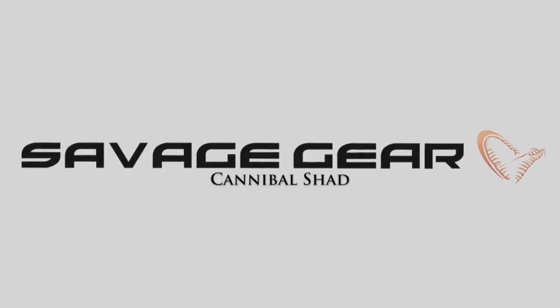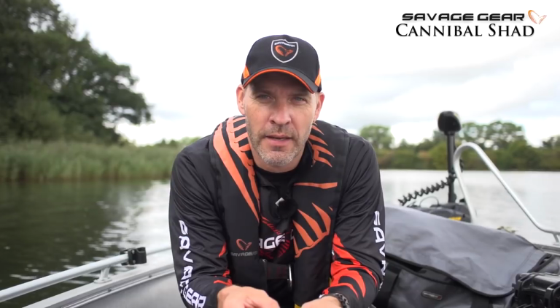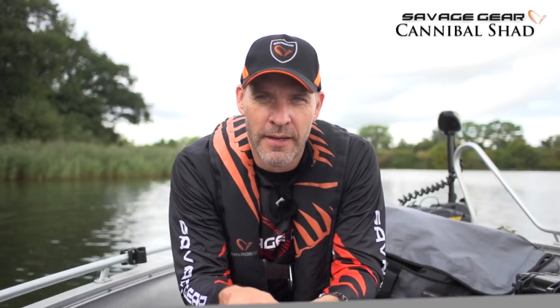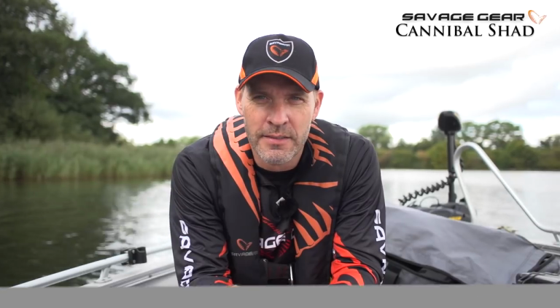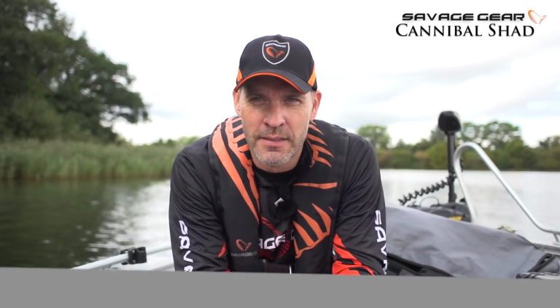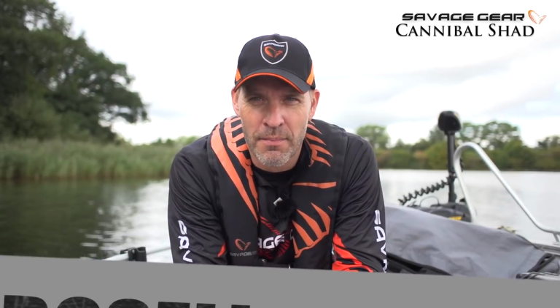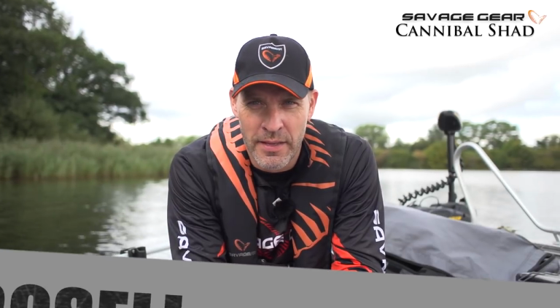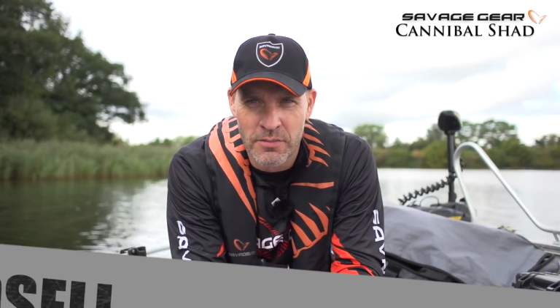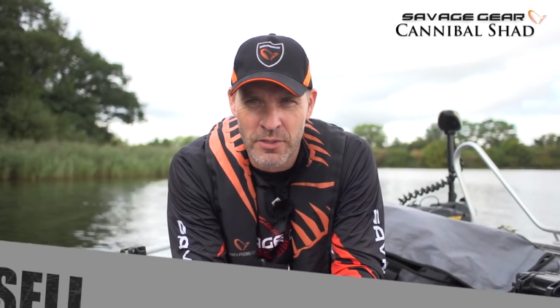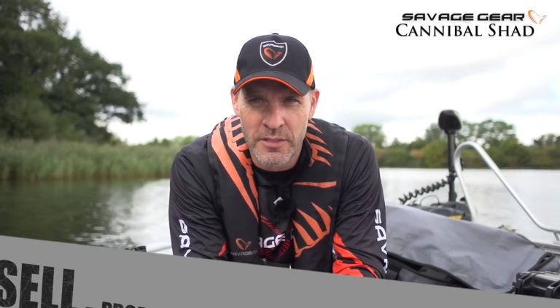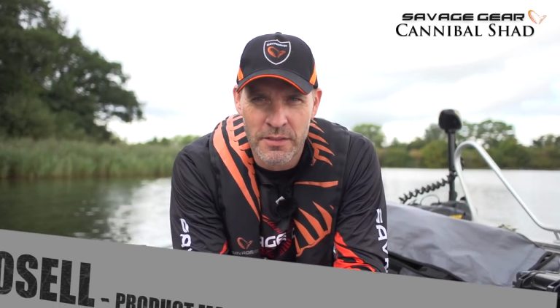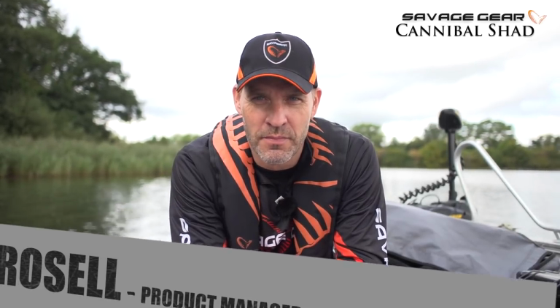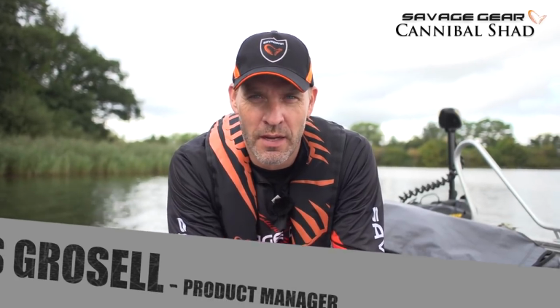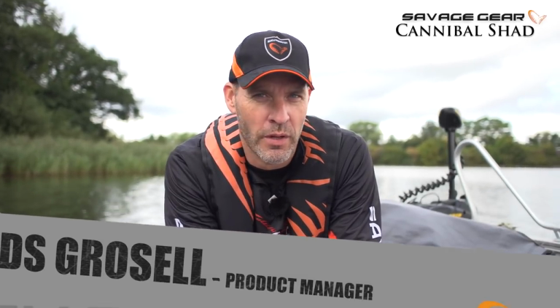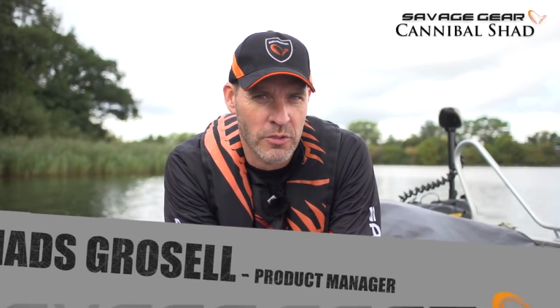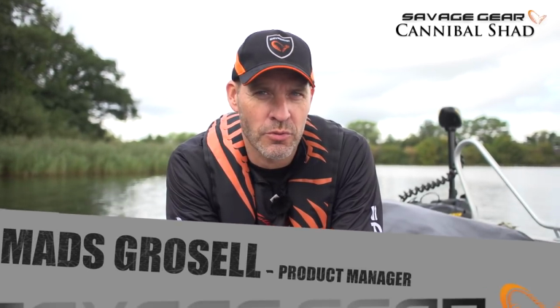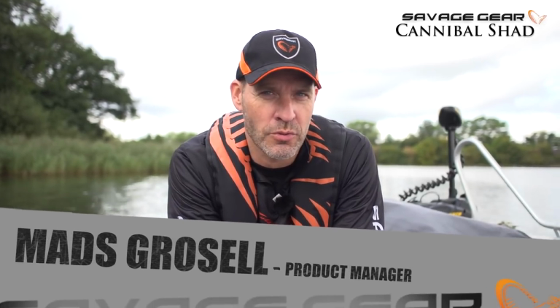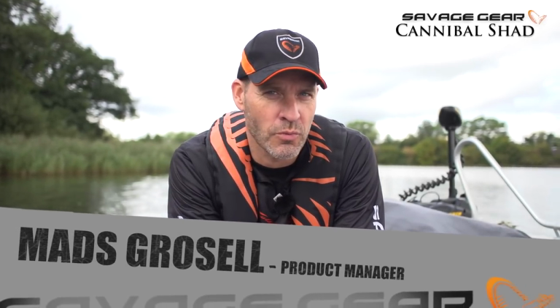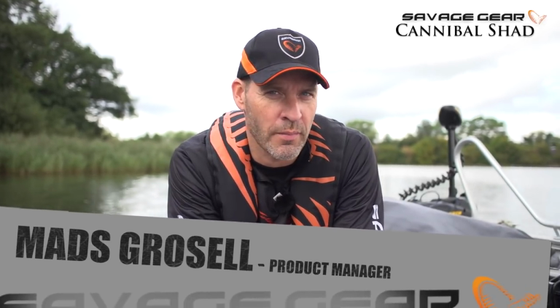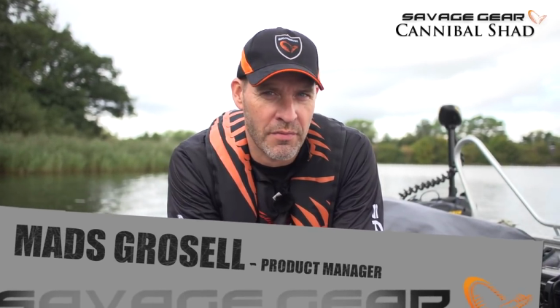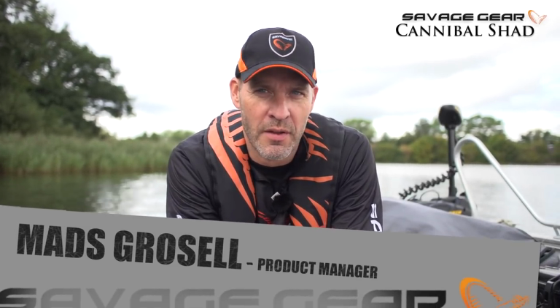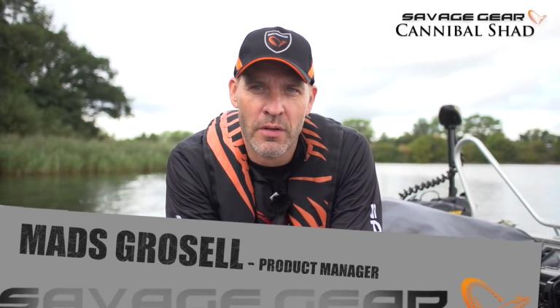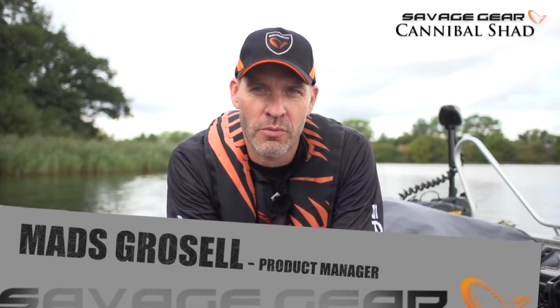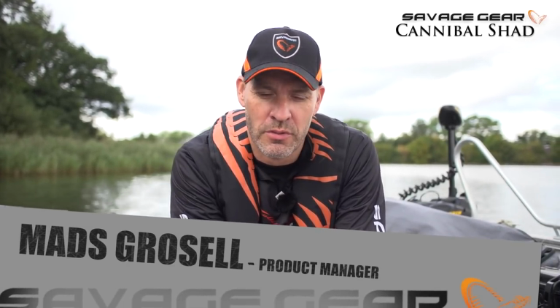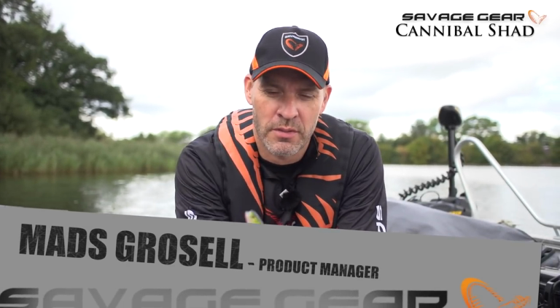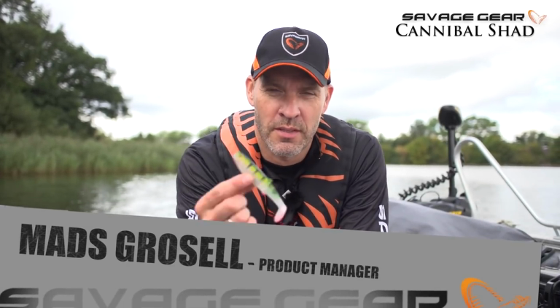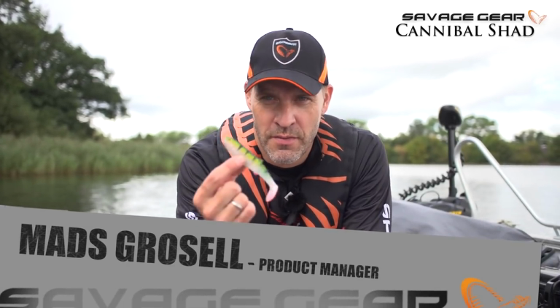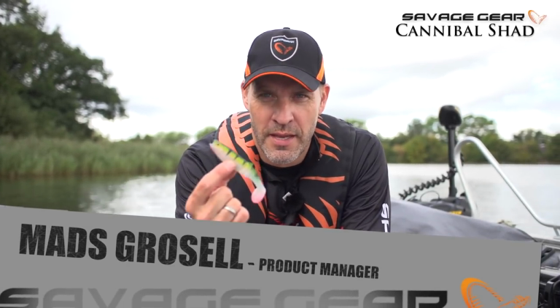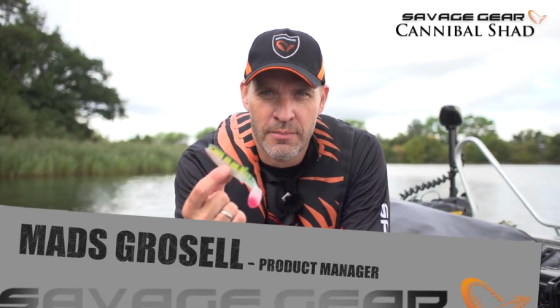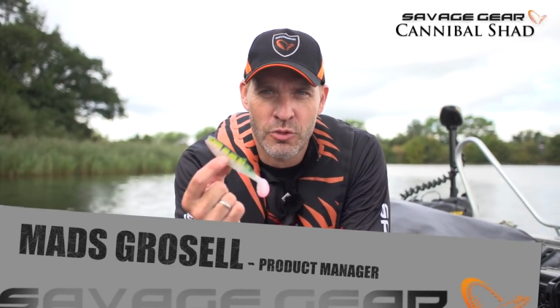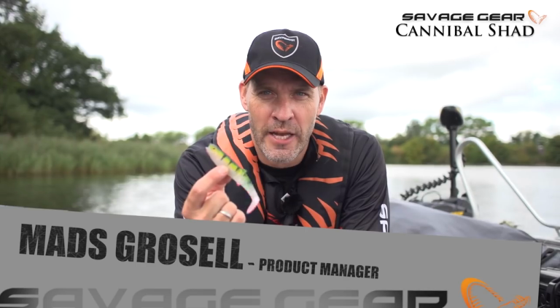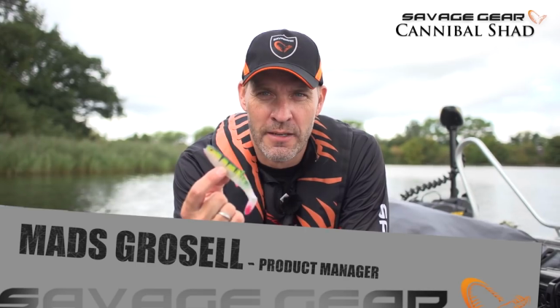Hey guys, I'm Maz from Savage Gear. I want to introduce you to one of my favorite lures, the Cannibal Shed.